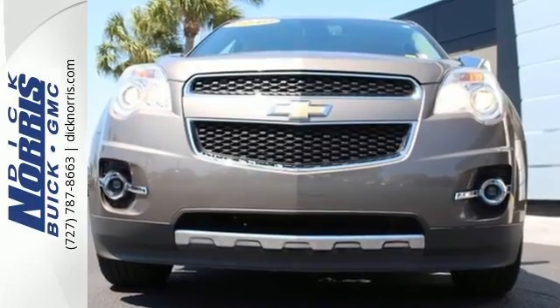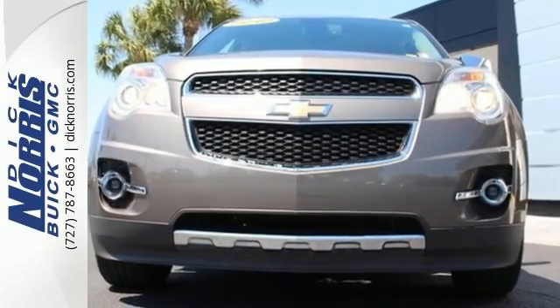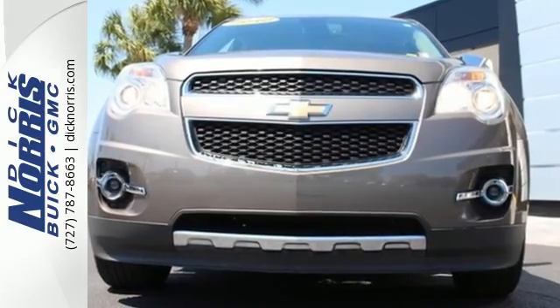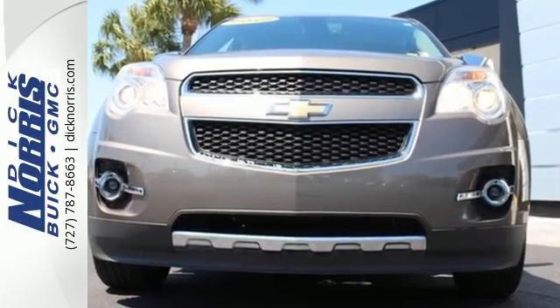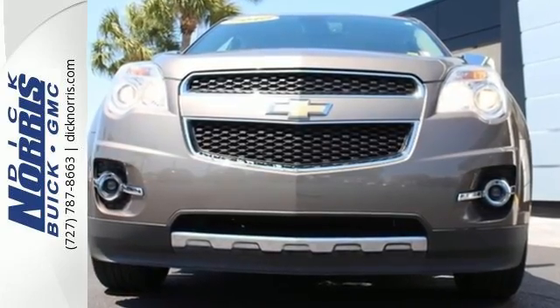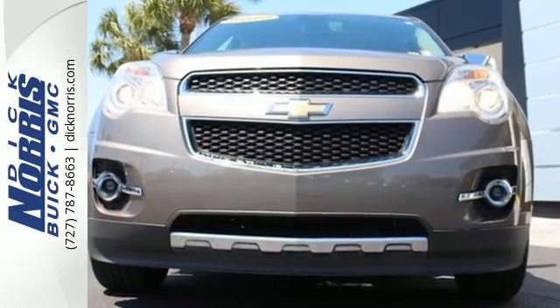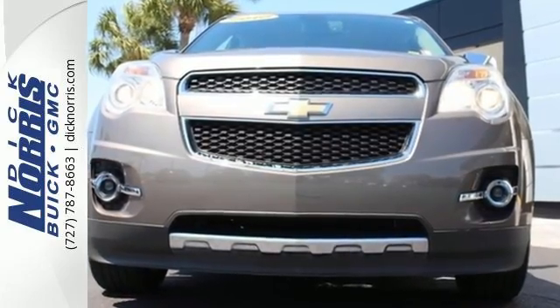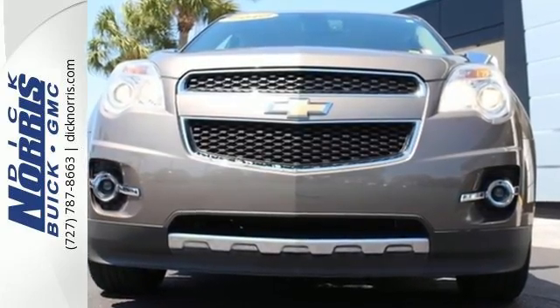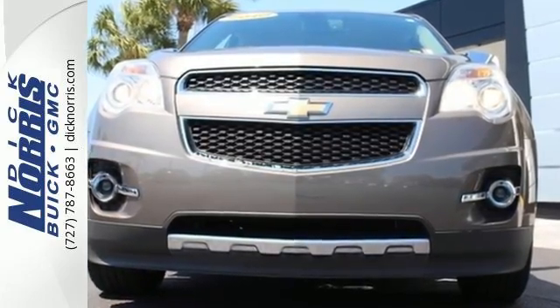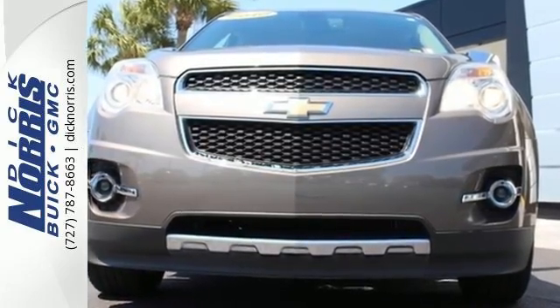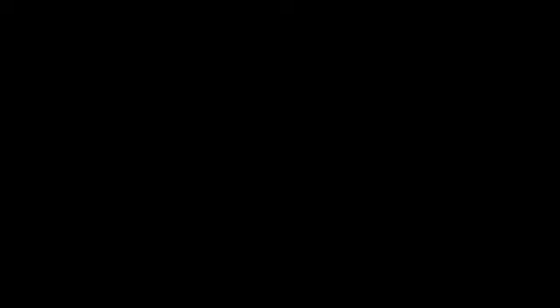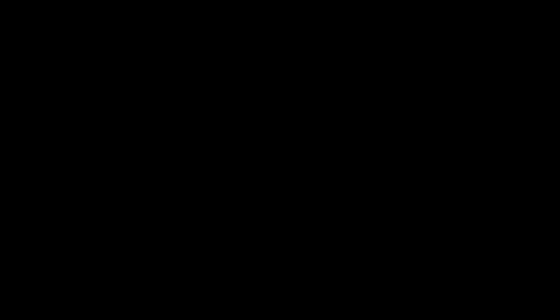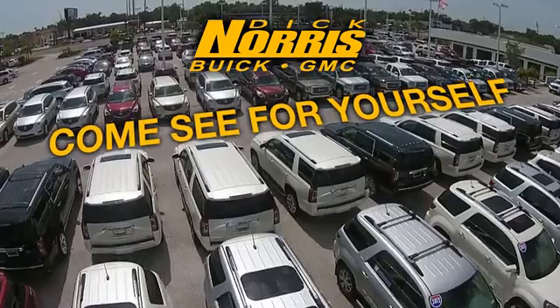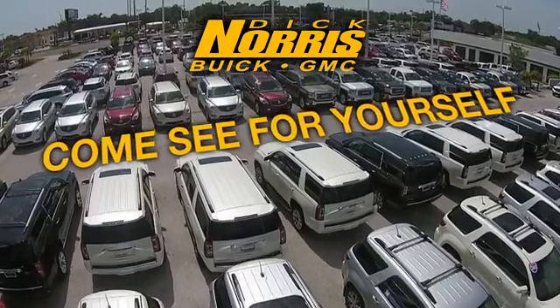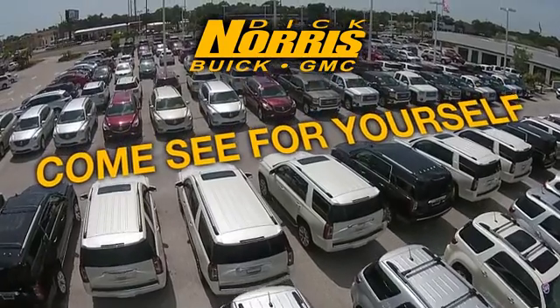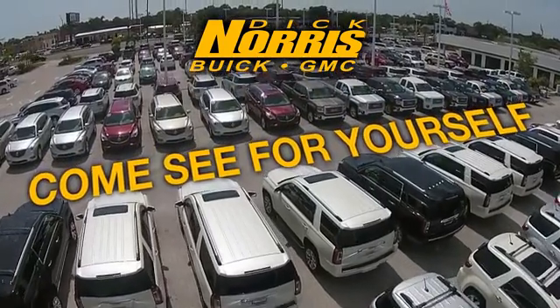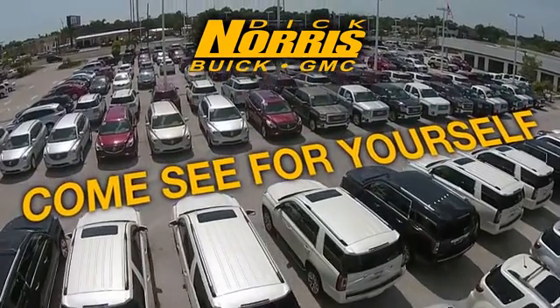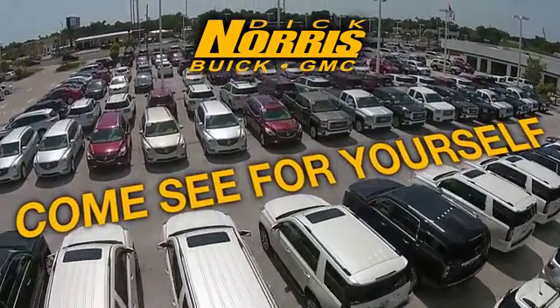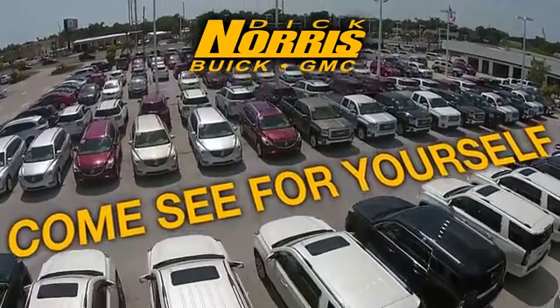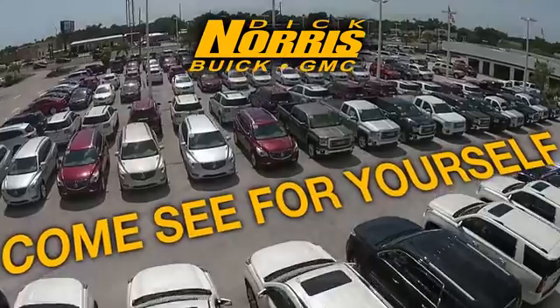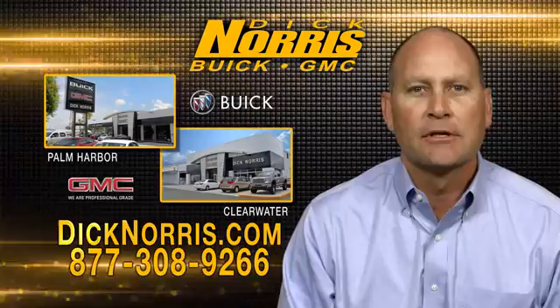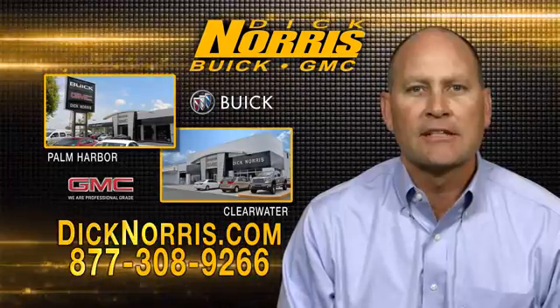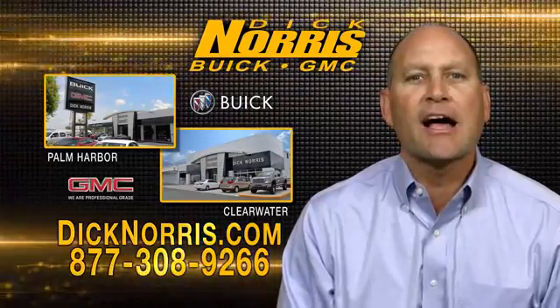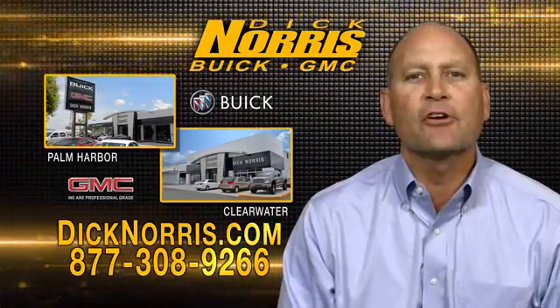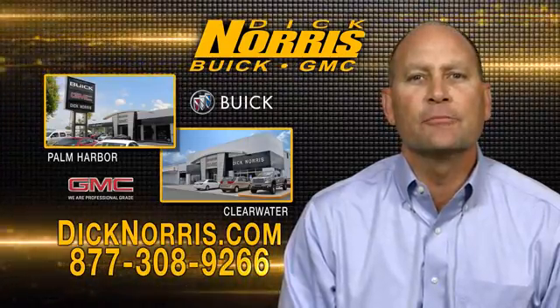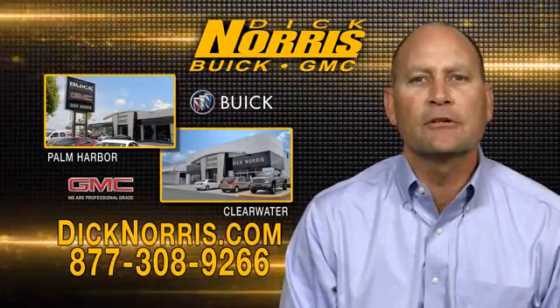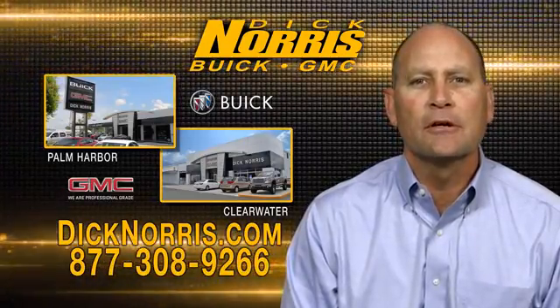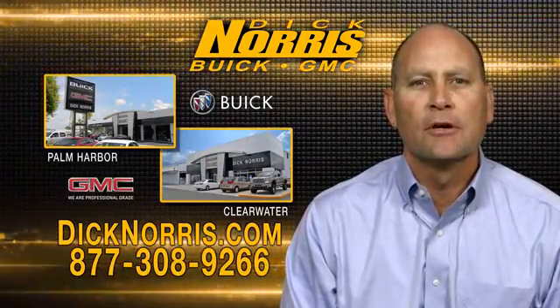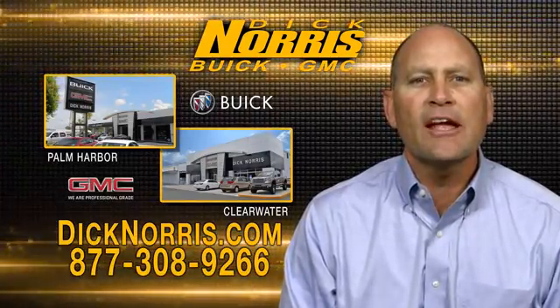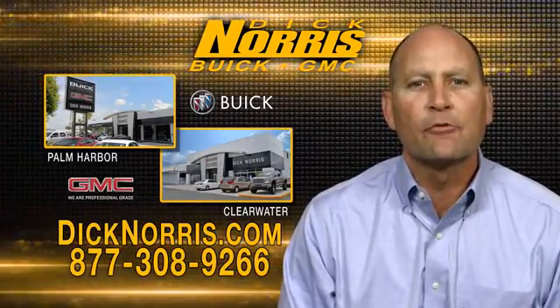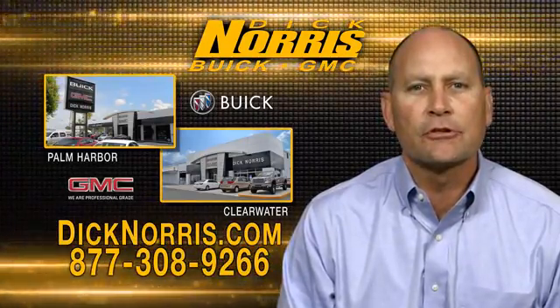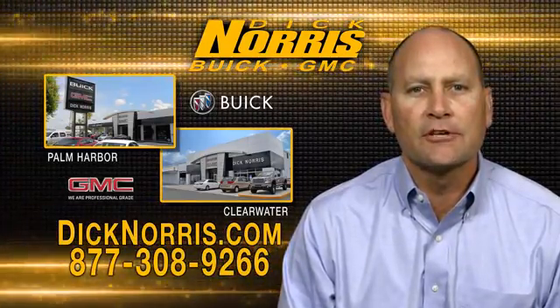See it for yourself today. As a high-volume dealer, we have what you're looking for.